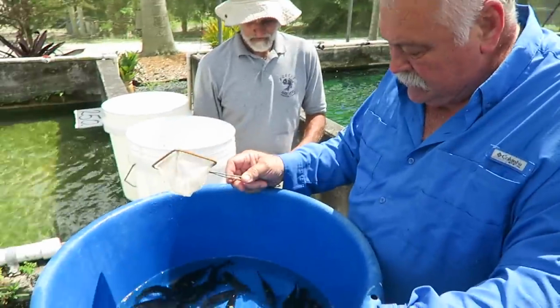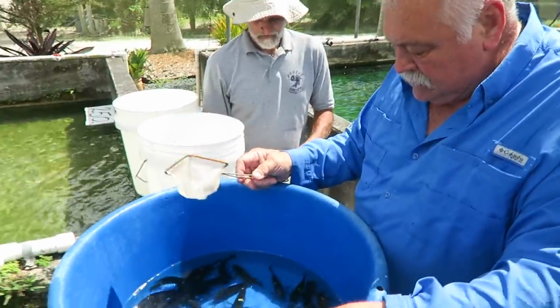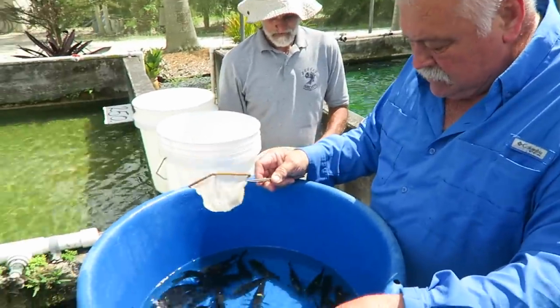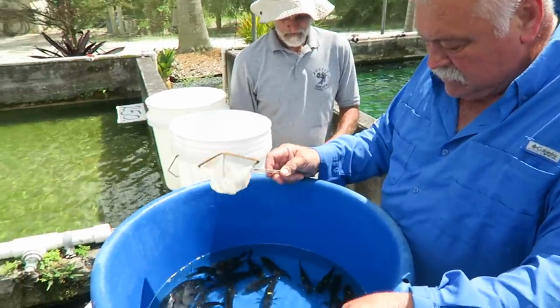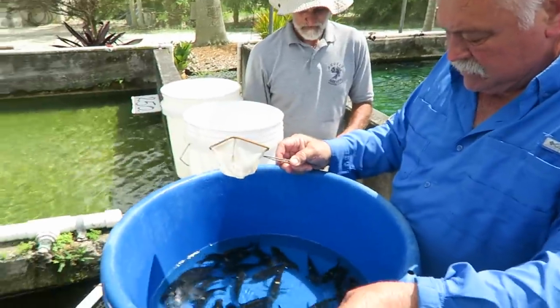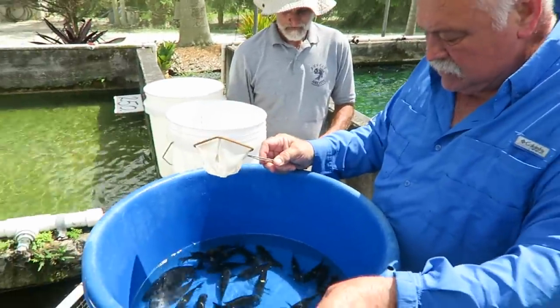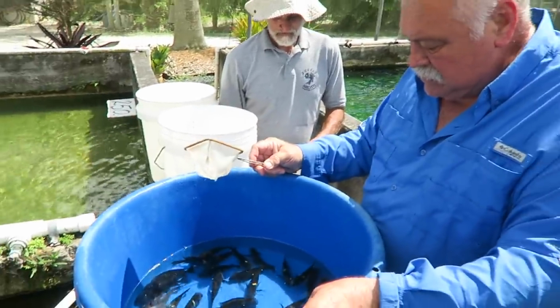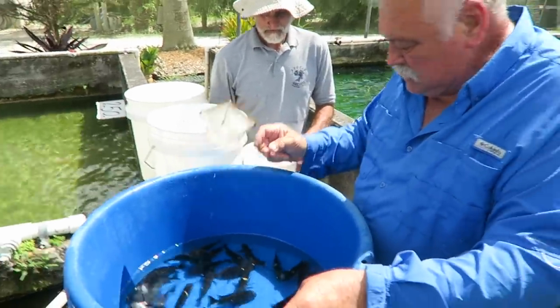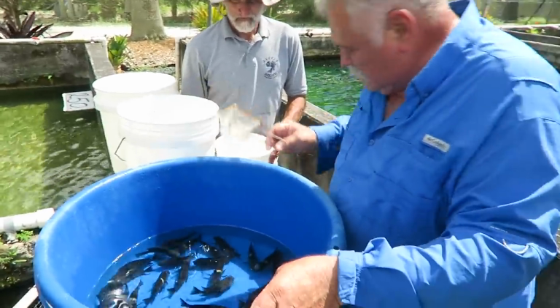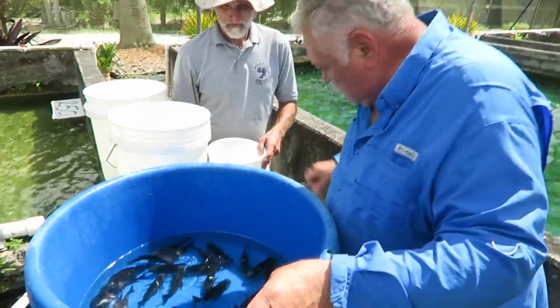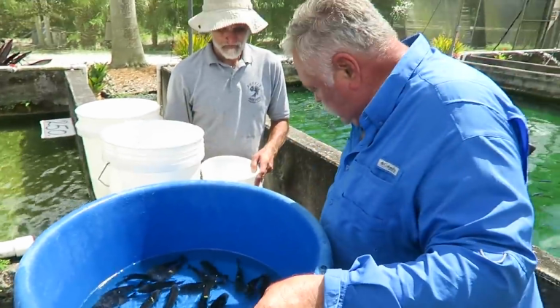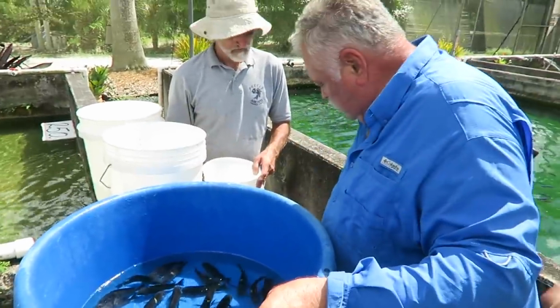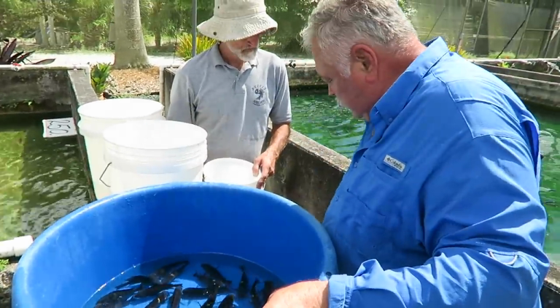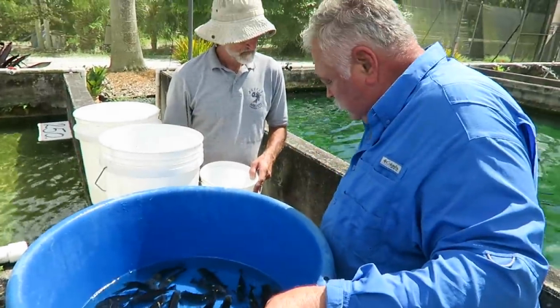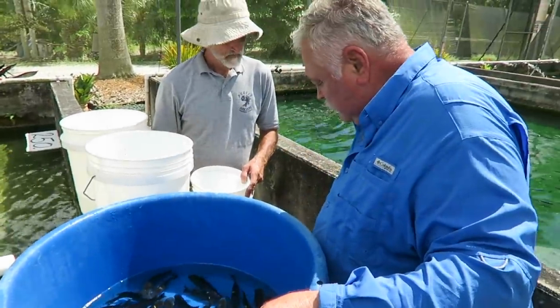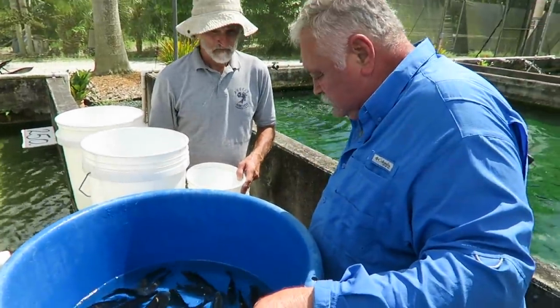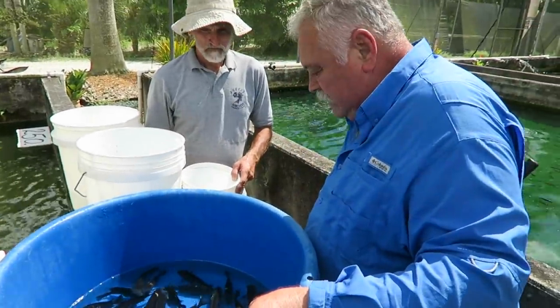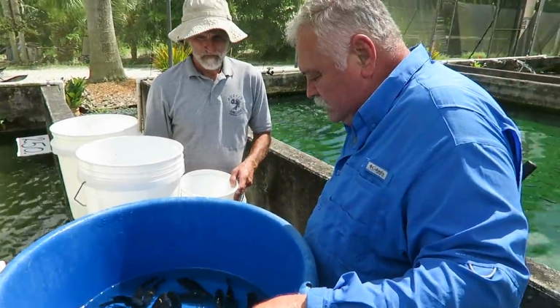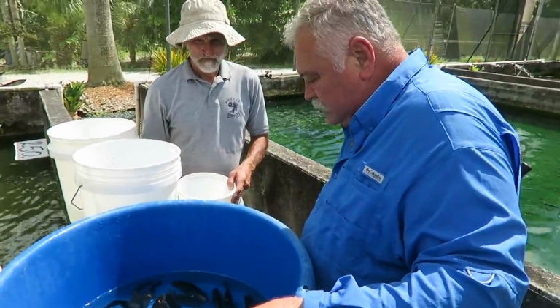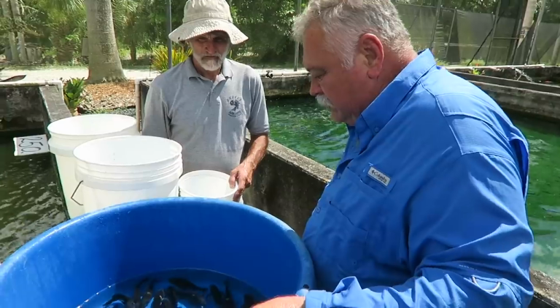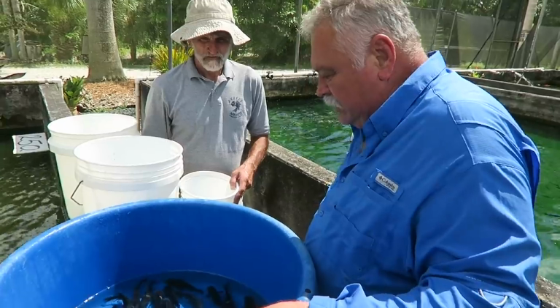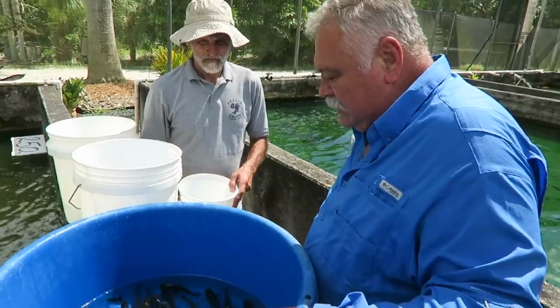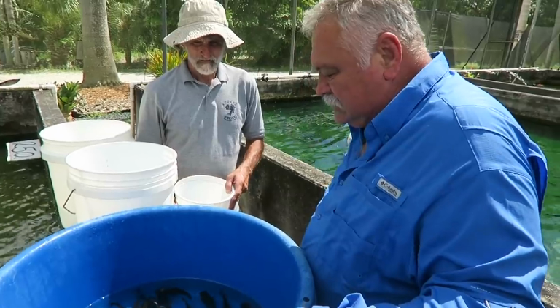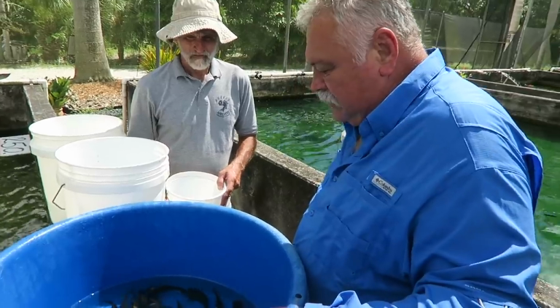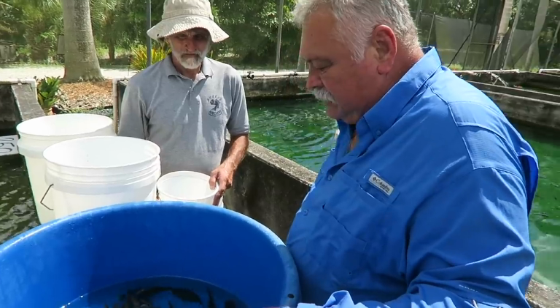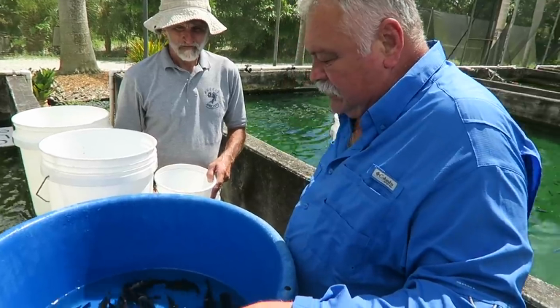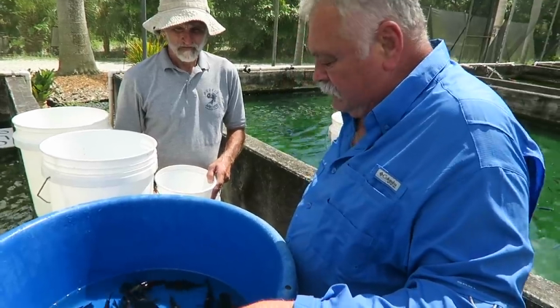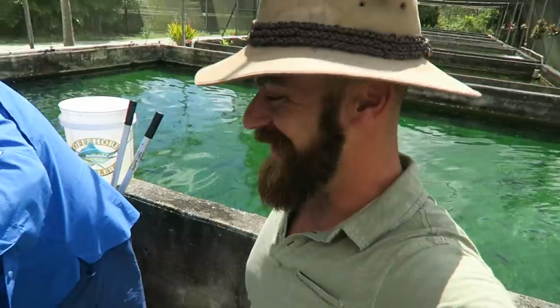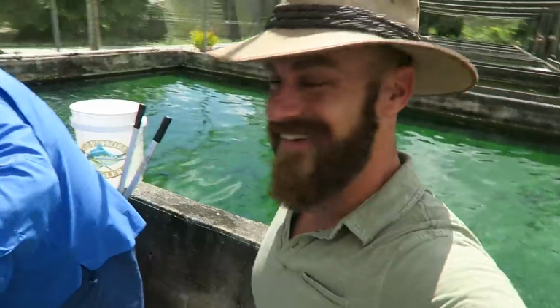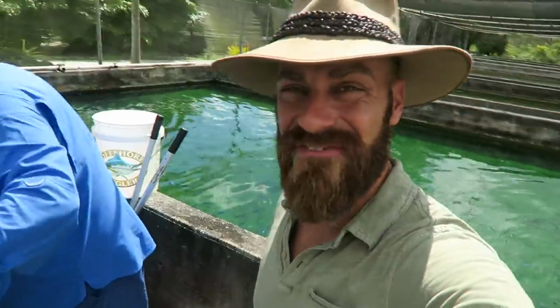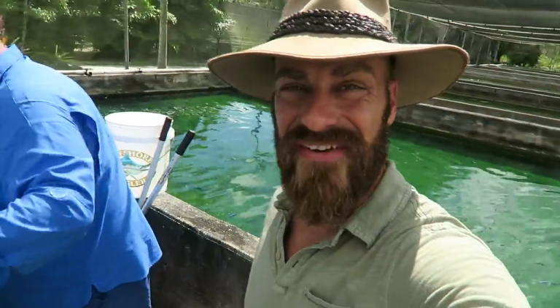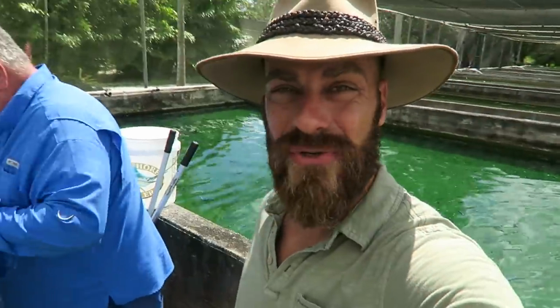It's just incredible there's that much fish diversity in the Rift Lakes. It is incredible.